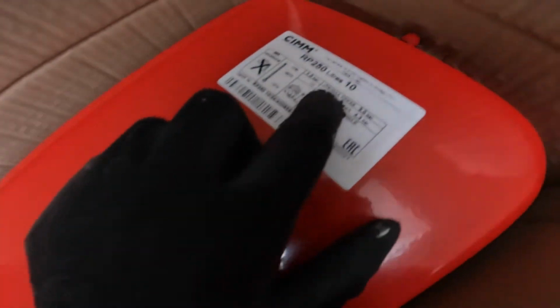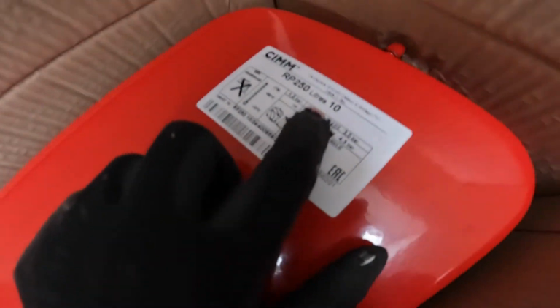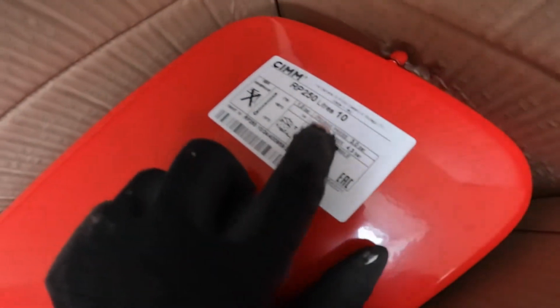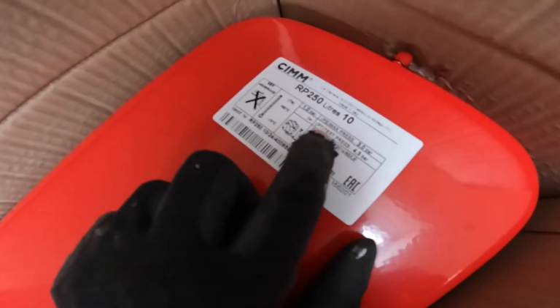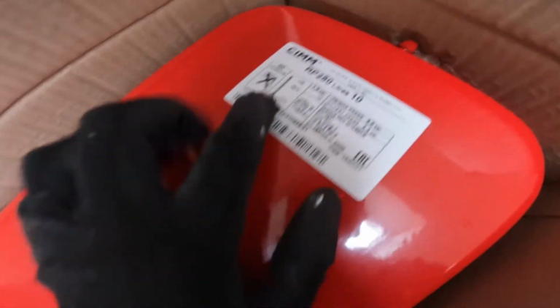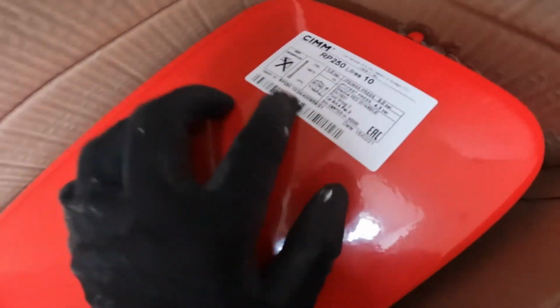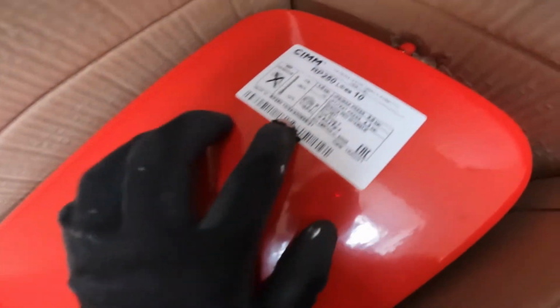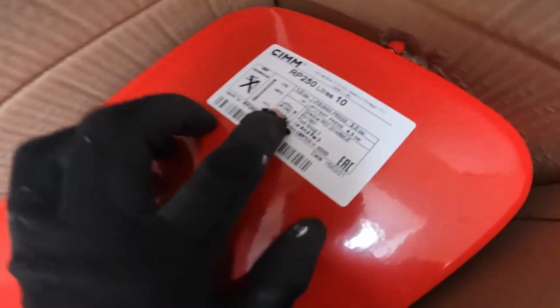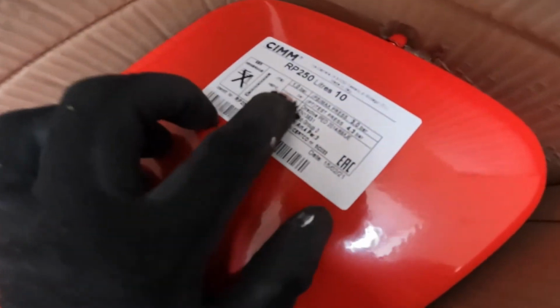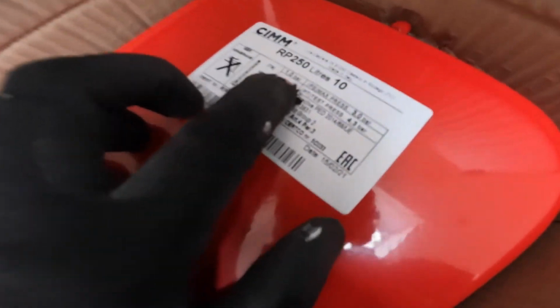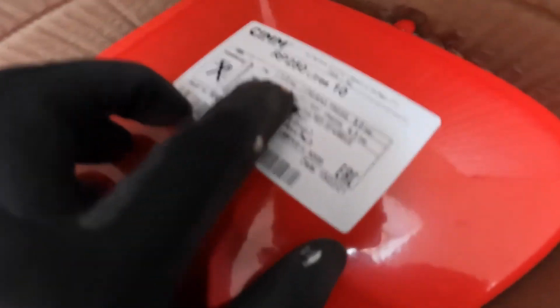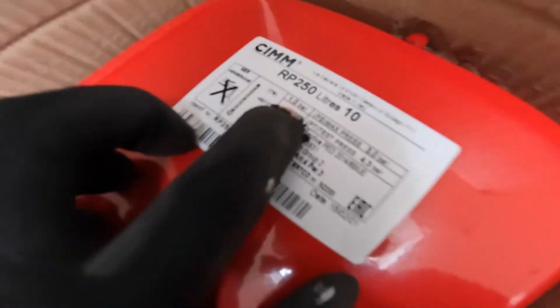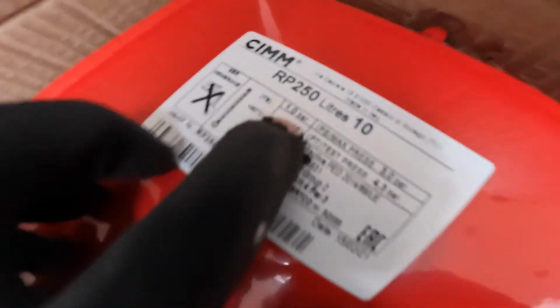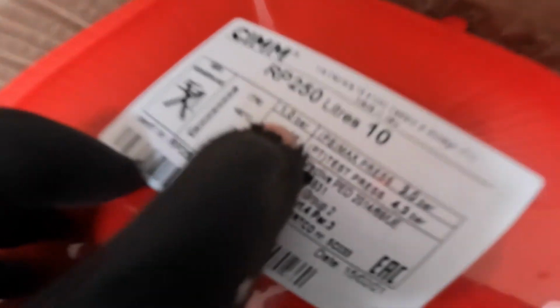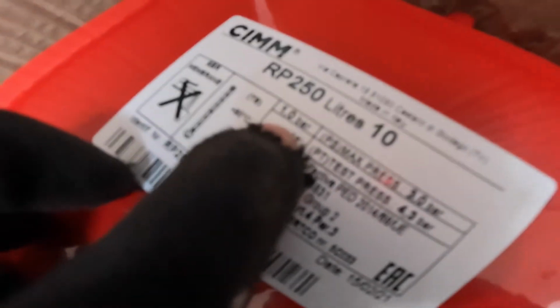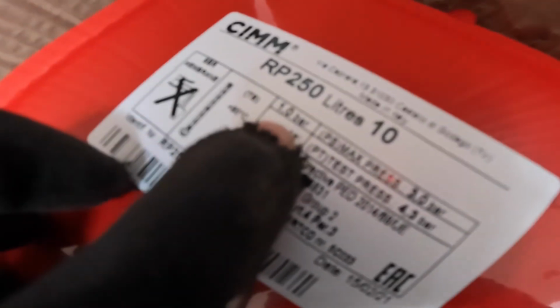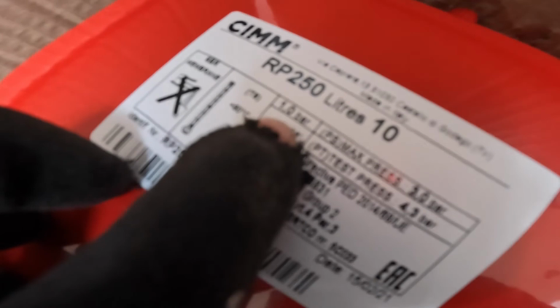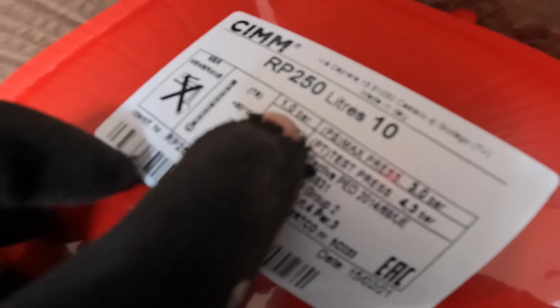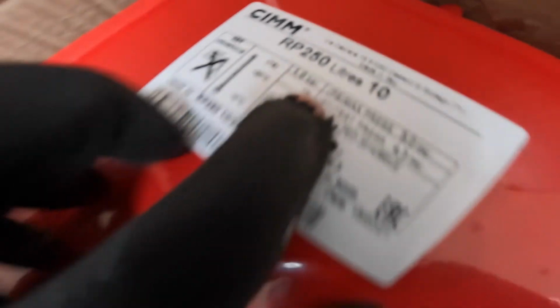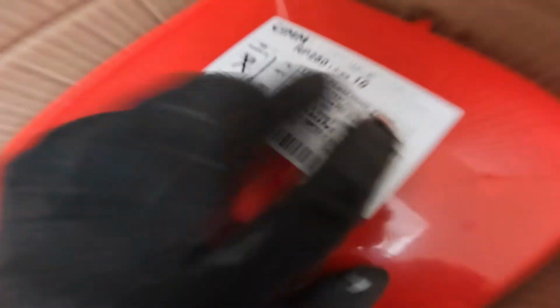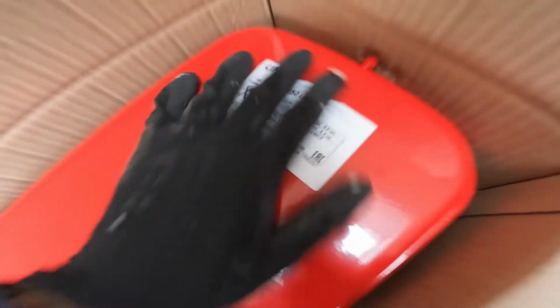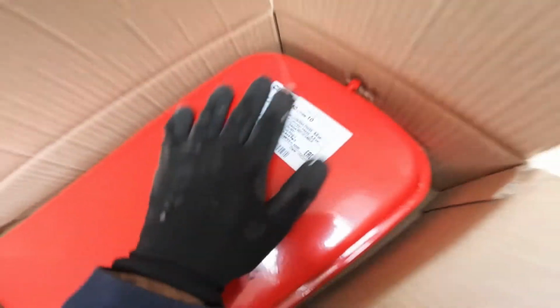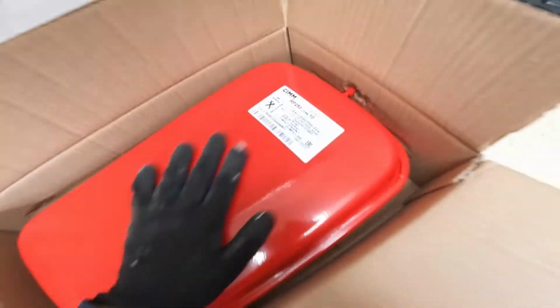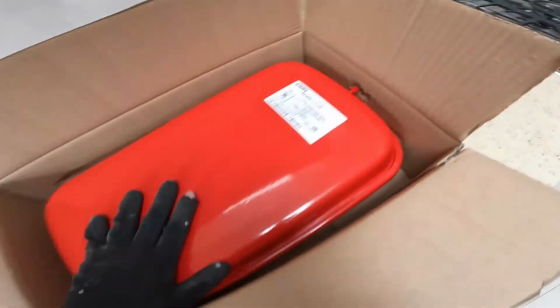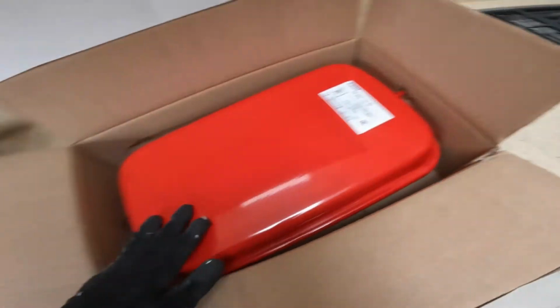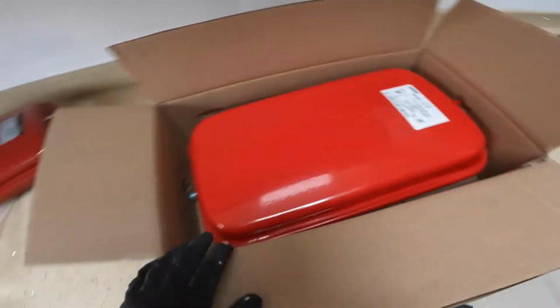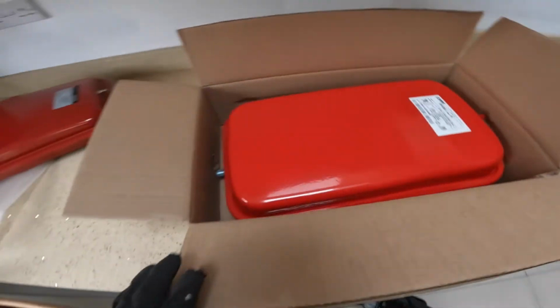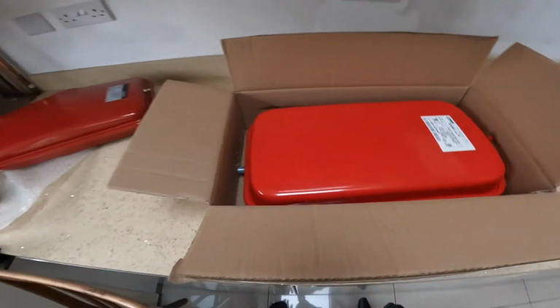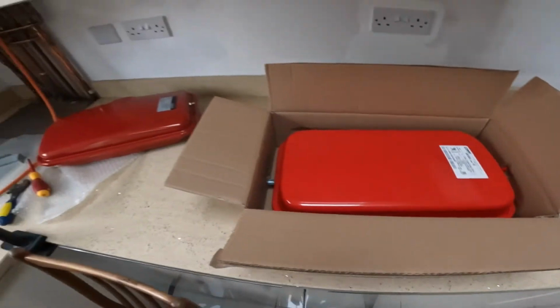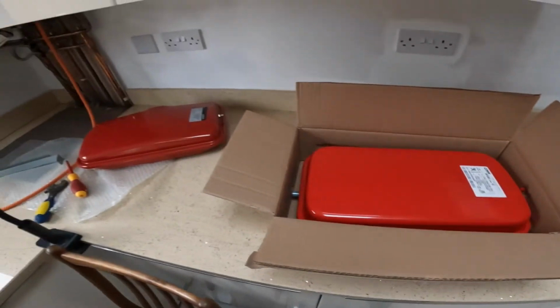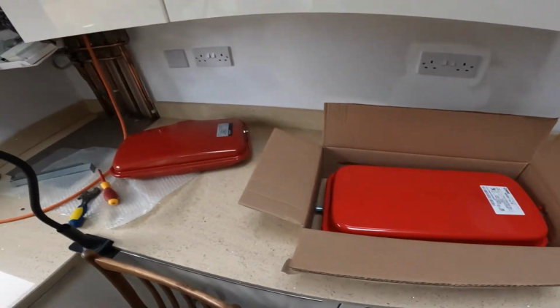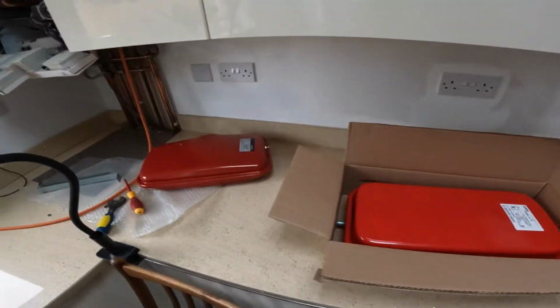So this is the 10 litre expansion vessel and it's recommended at one bar preset pressure.